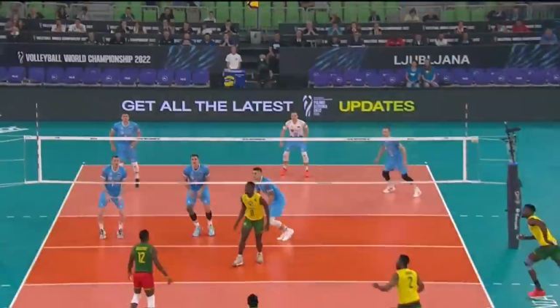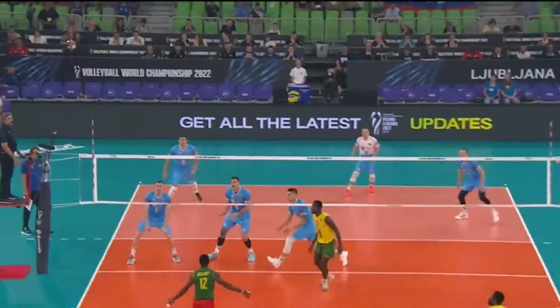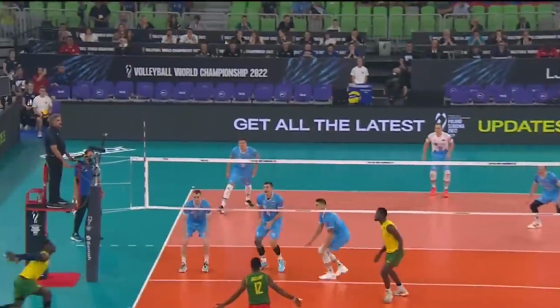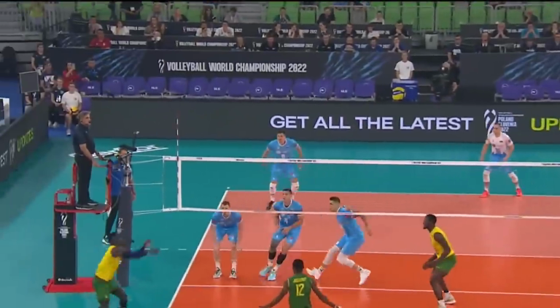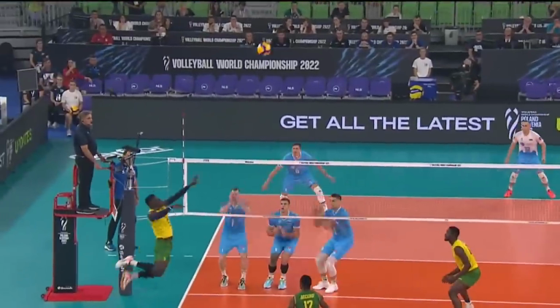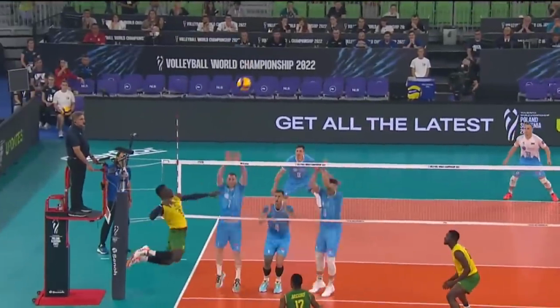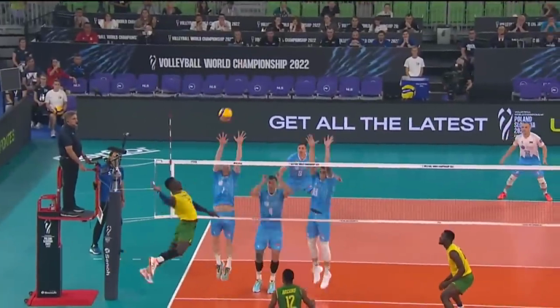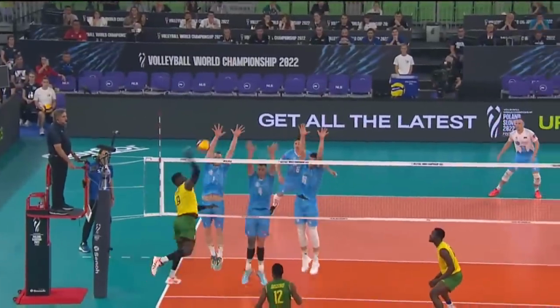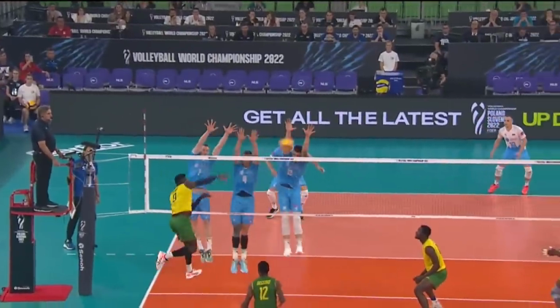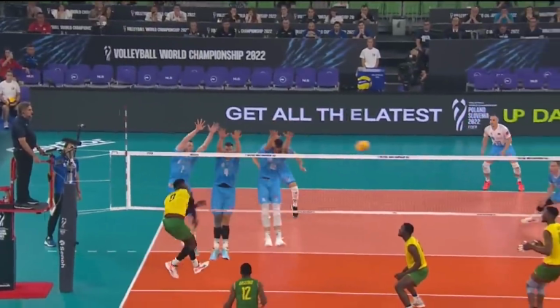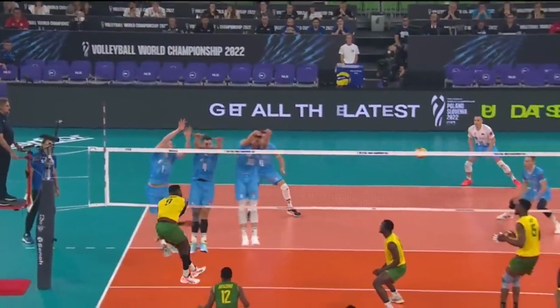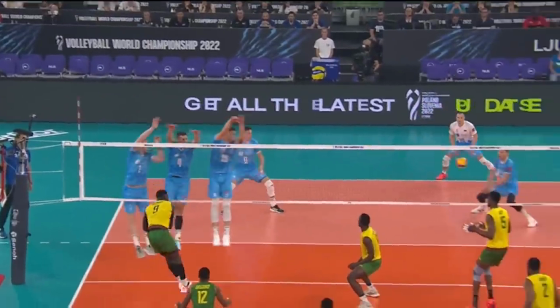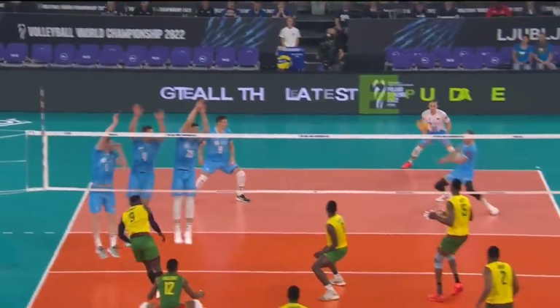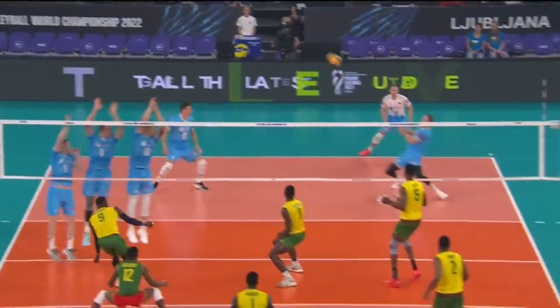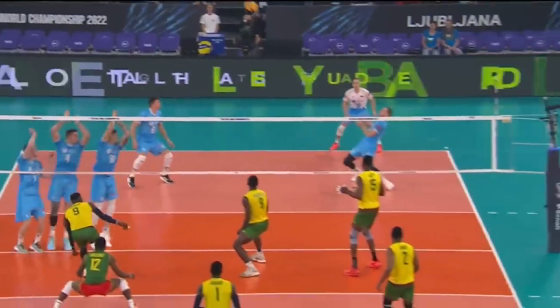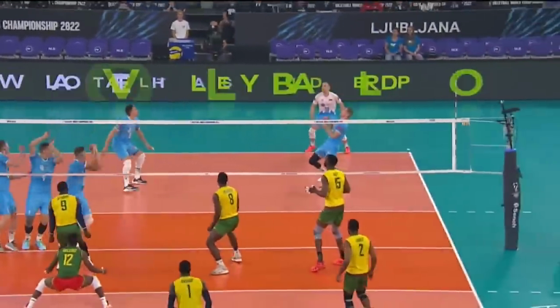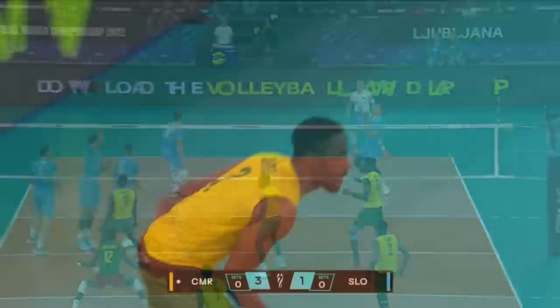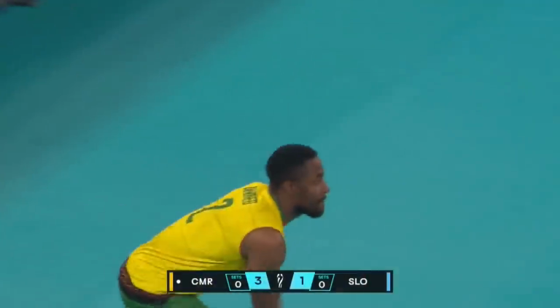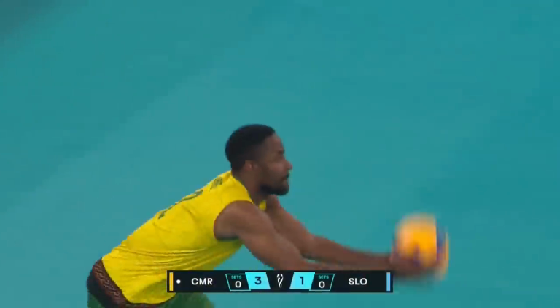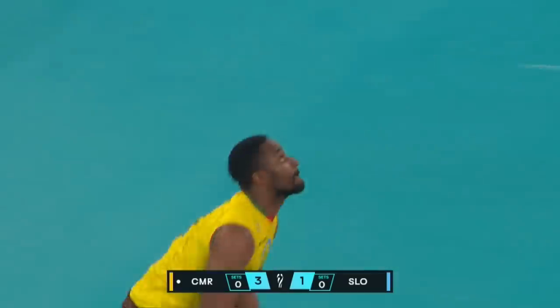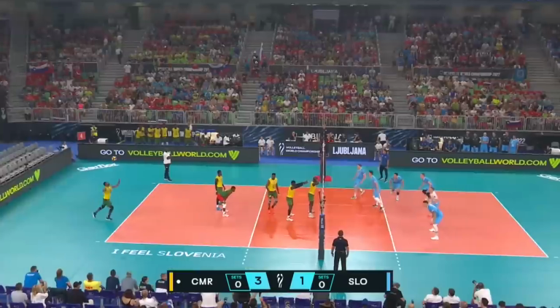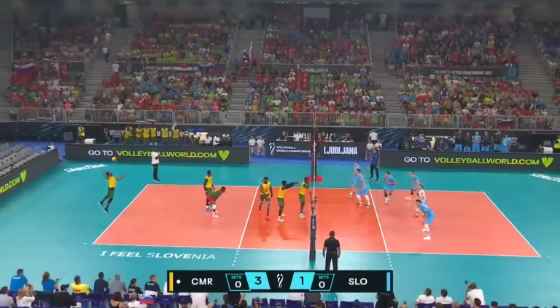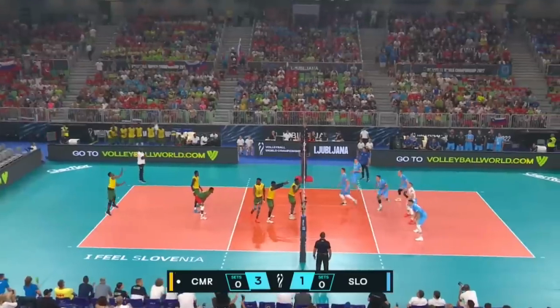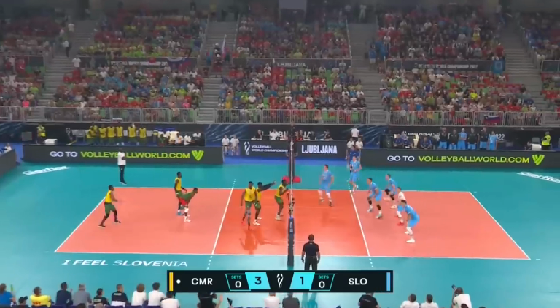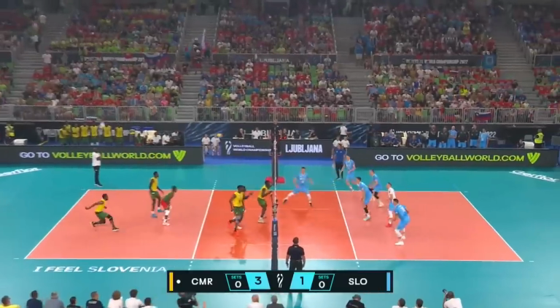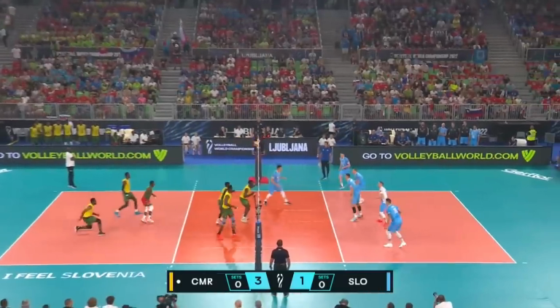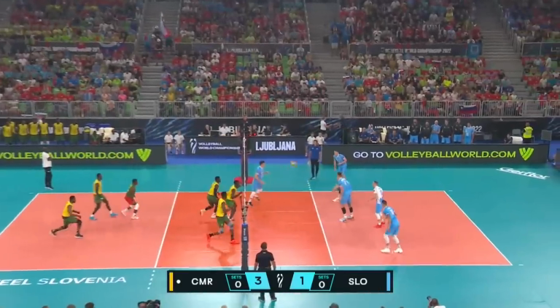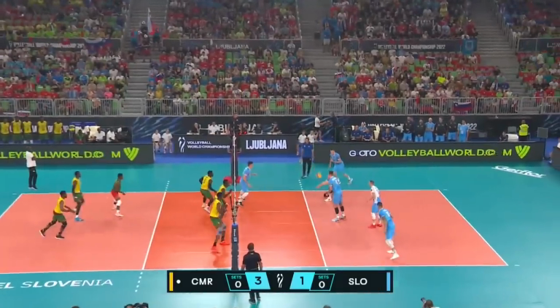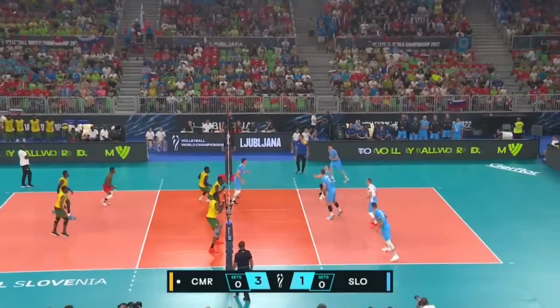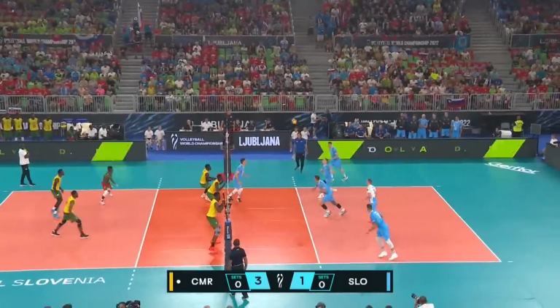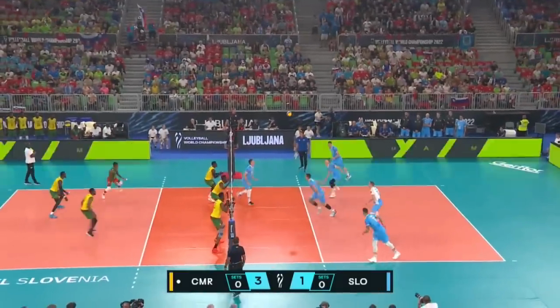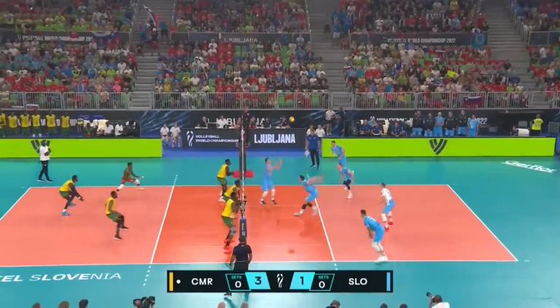You'll see on this replay — watch this — three blockers, but he blasts it. I don't know if they keep this going, but this is a strong start by Cameroon. It really is.